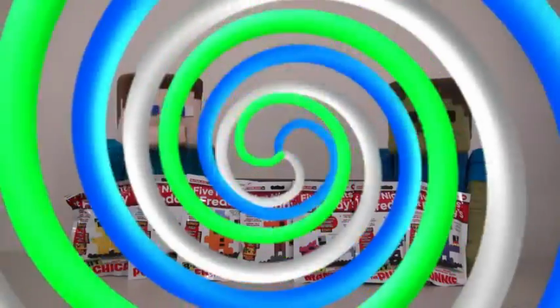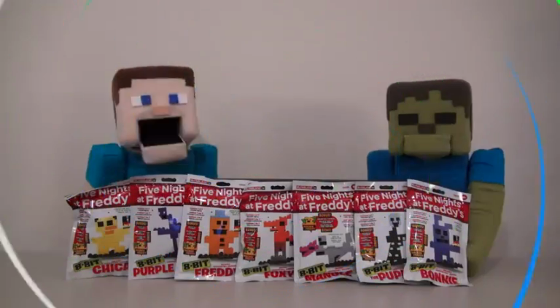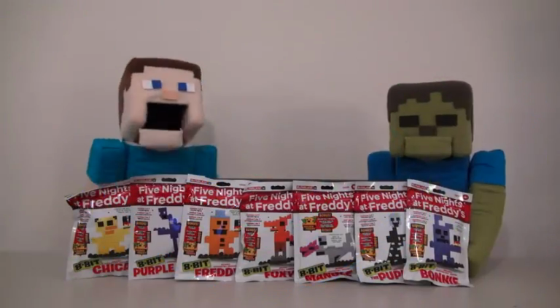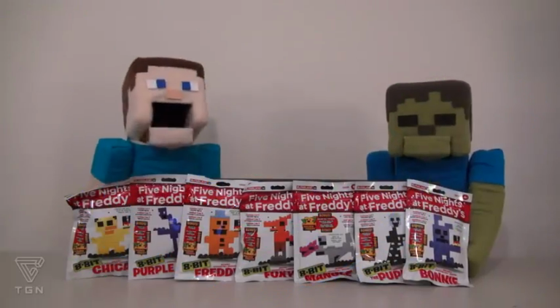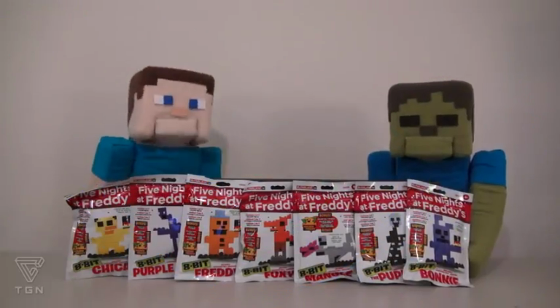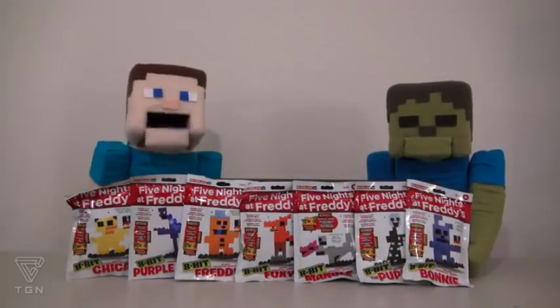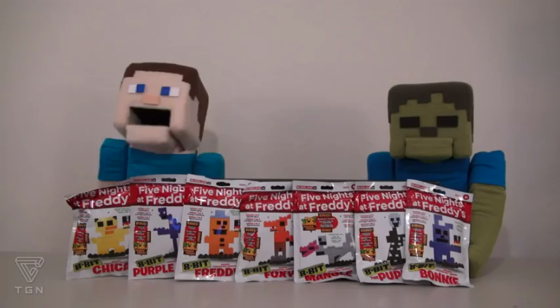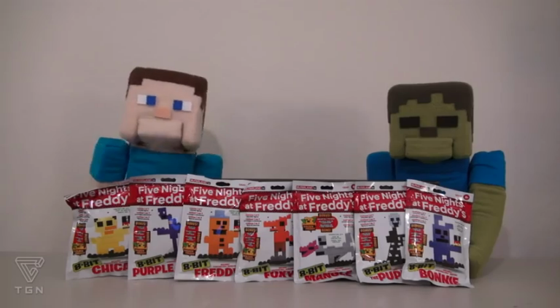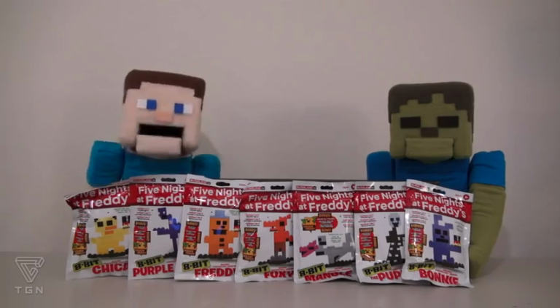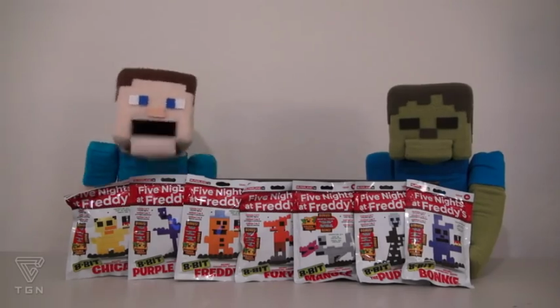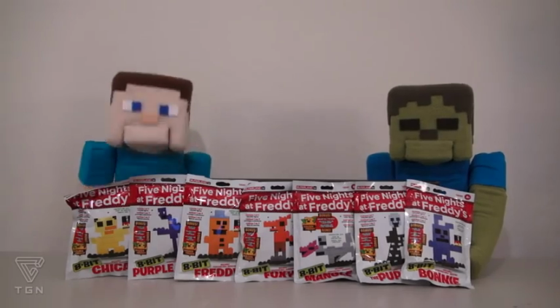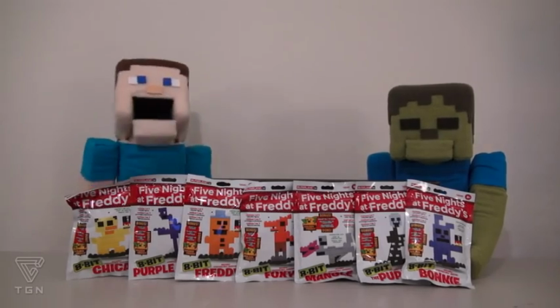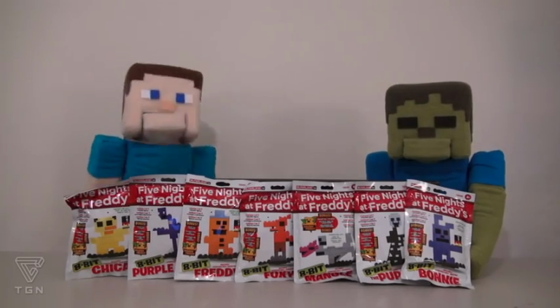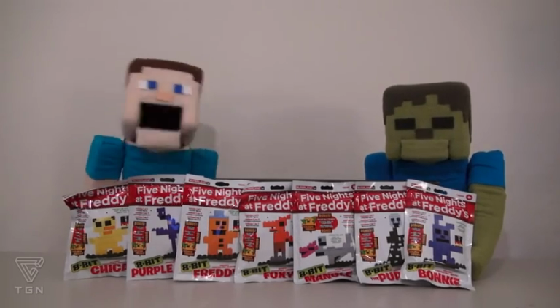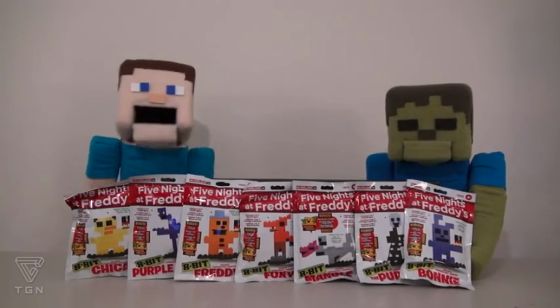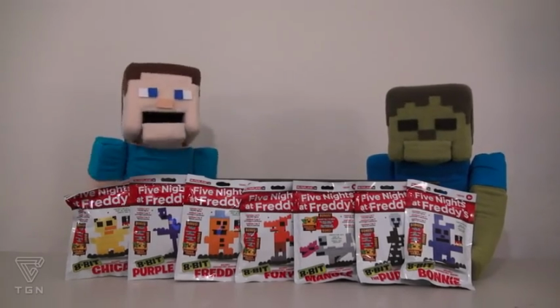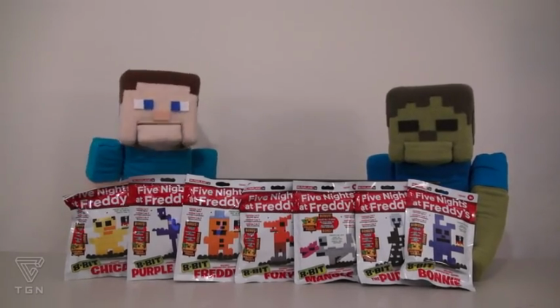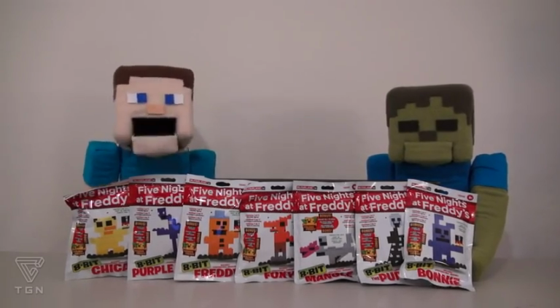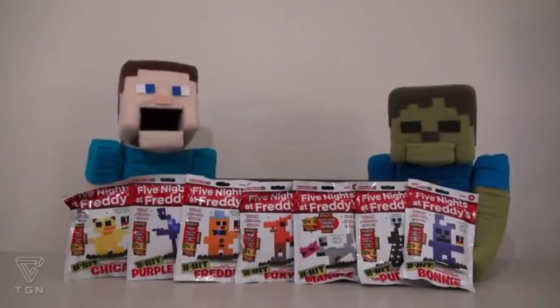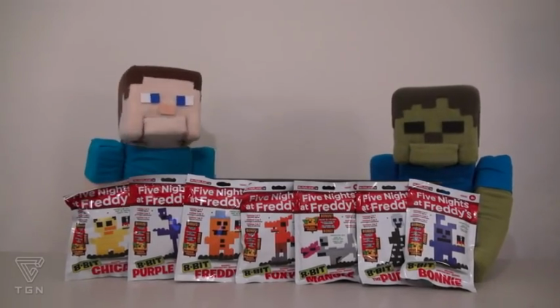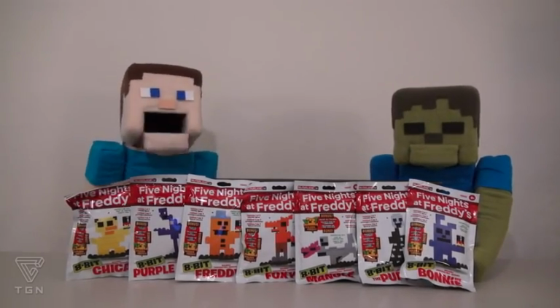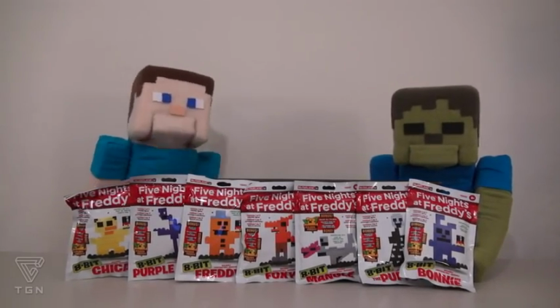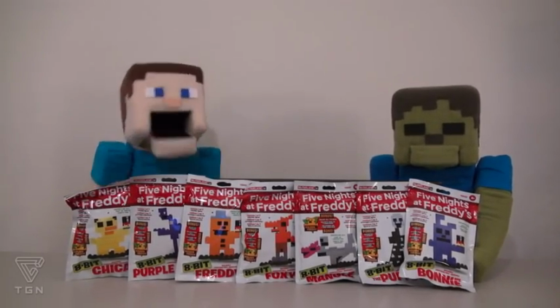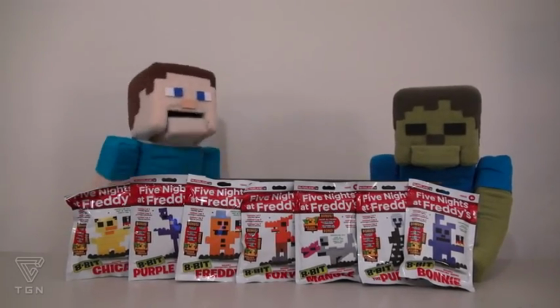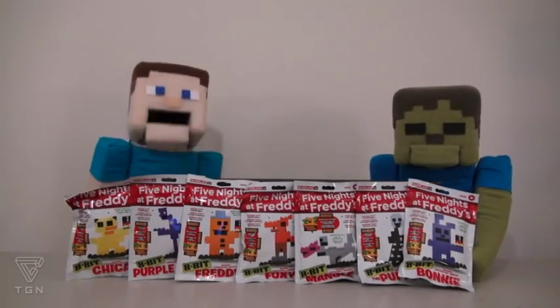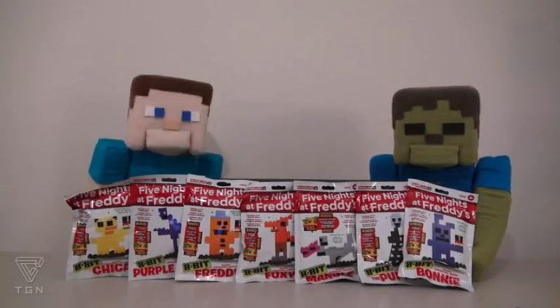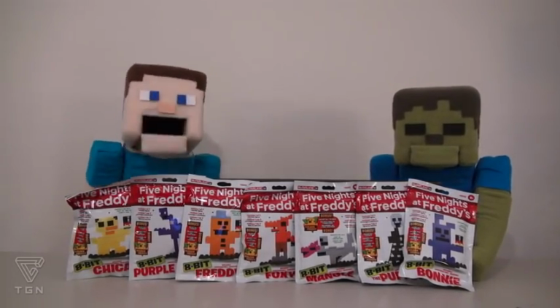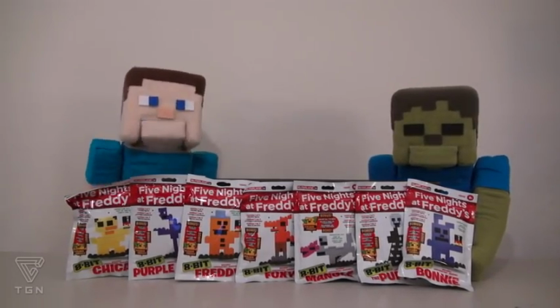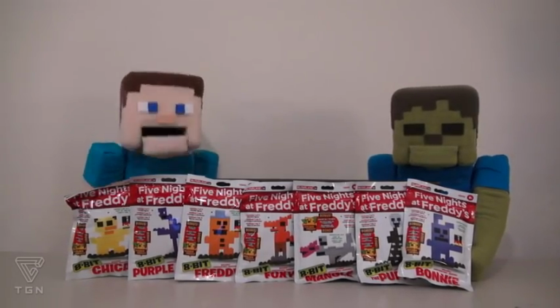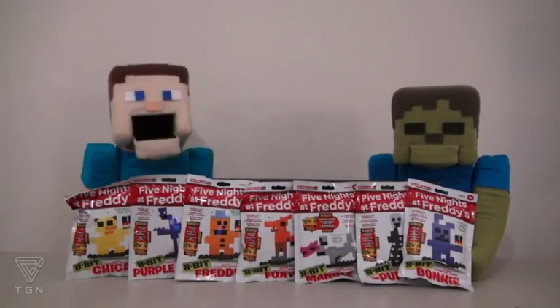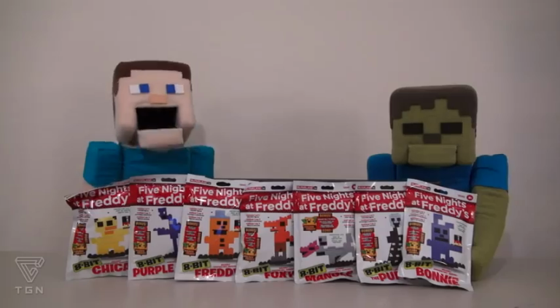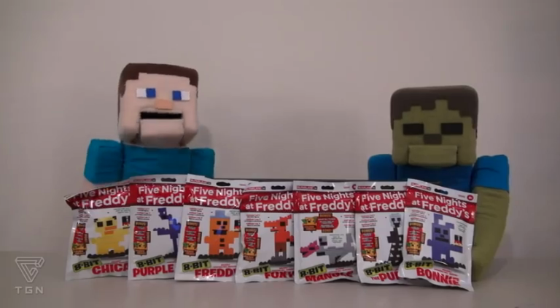Hey kids! Welcome to another Puppet Steve Show! And today, we're looking at Five Nights at Freddy's the 8-Bit Figures.